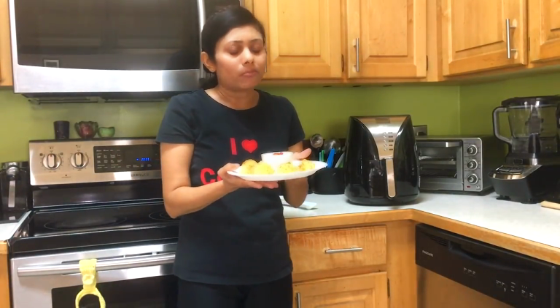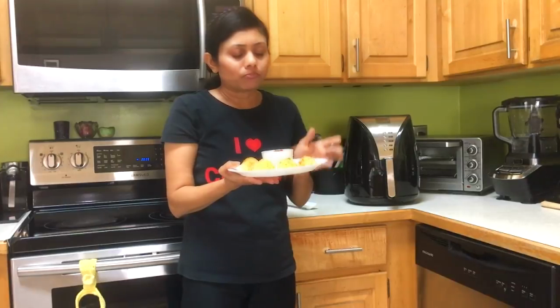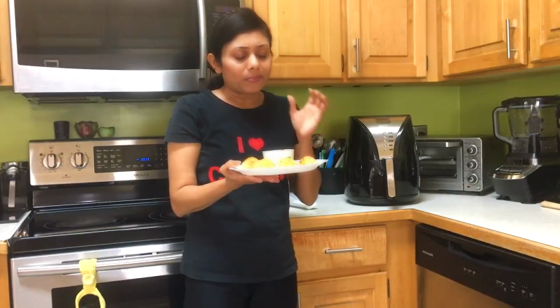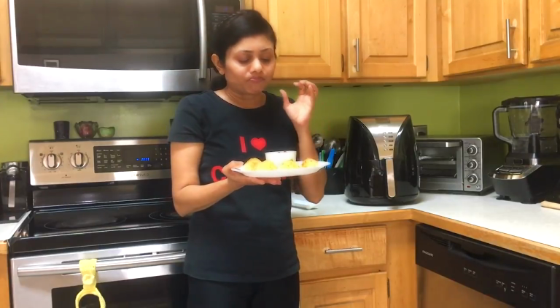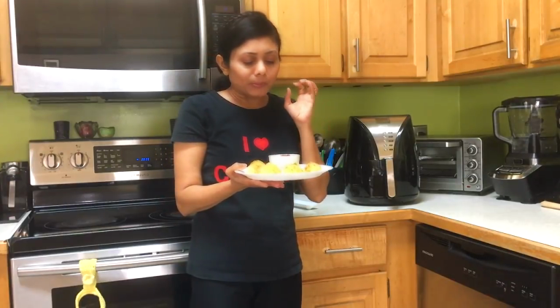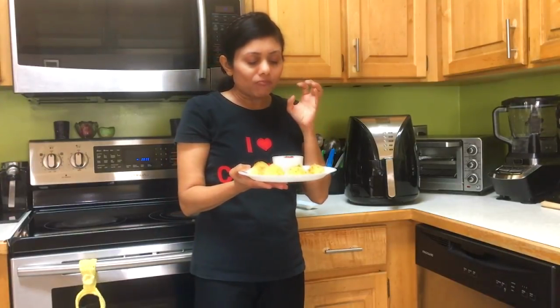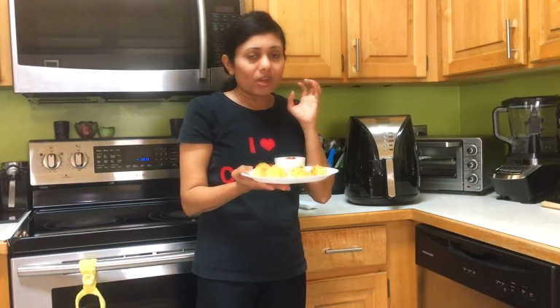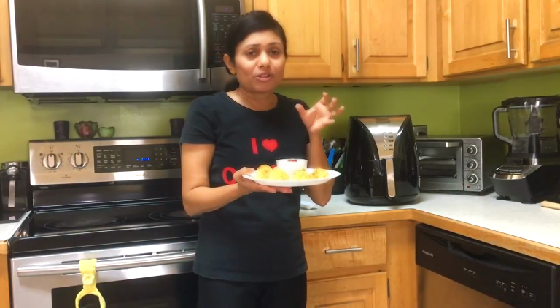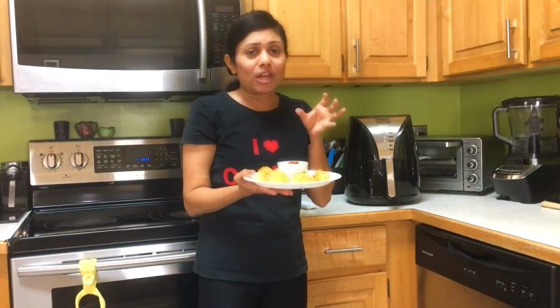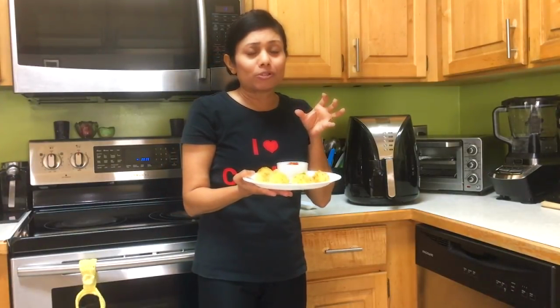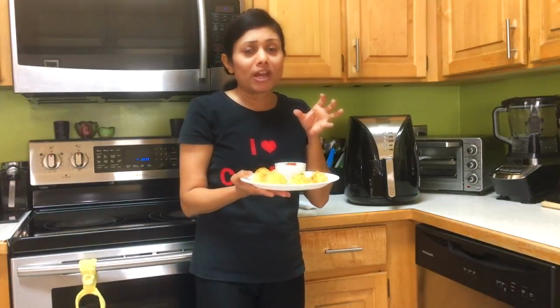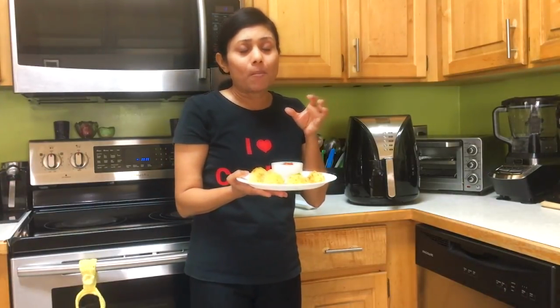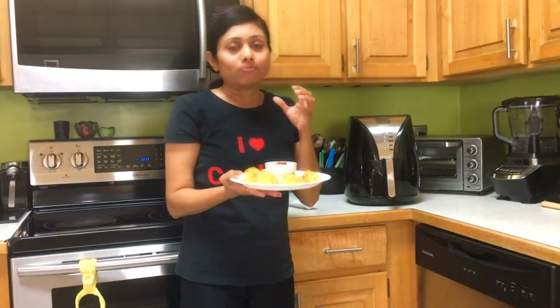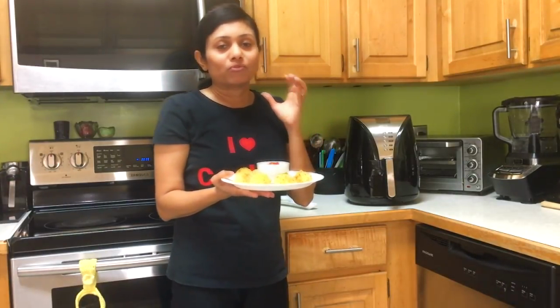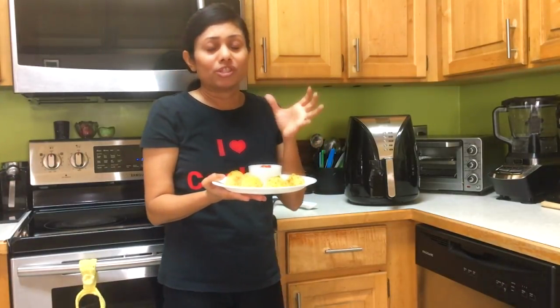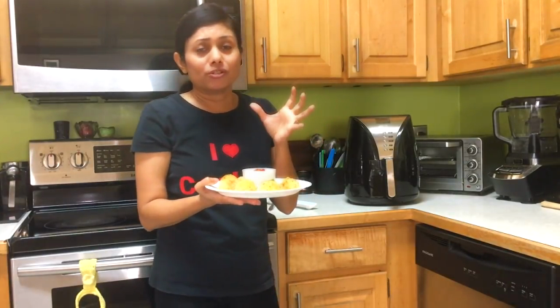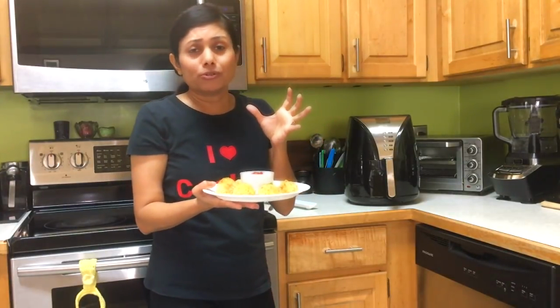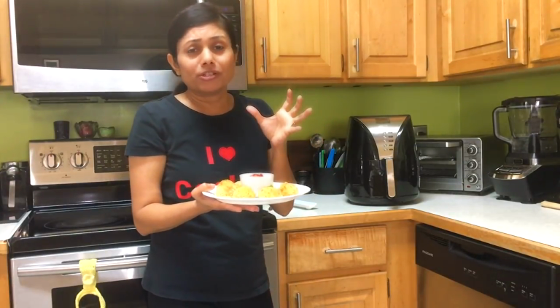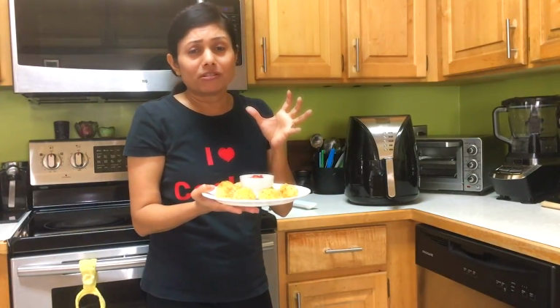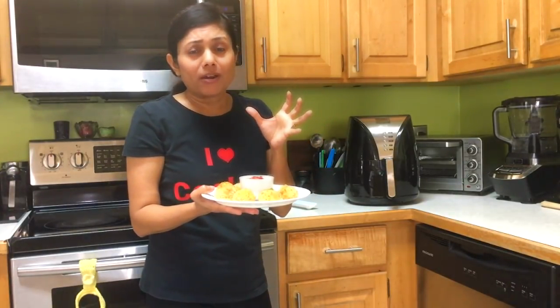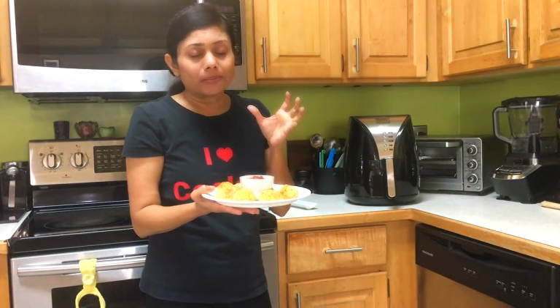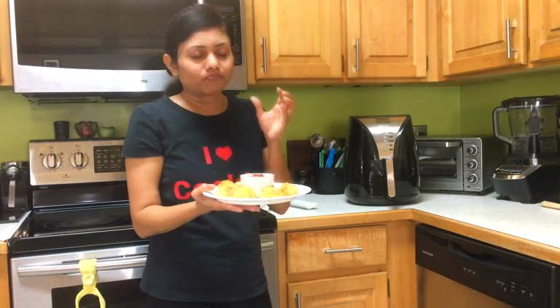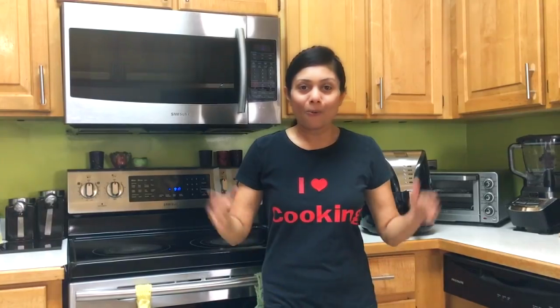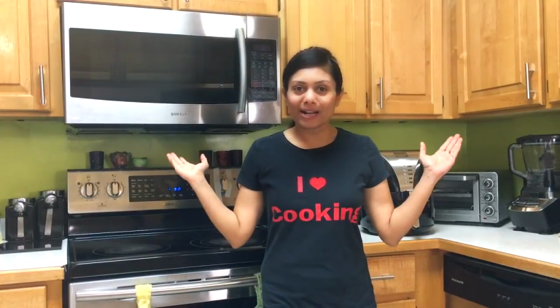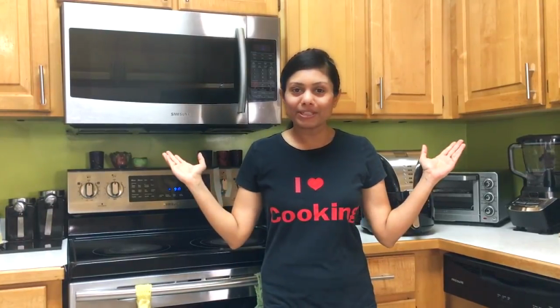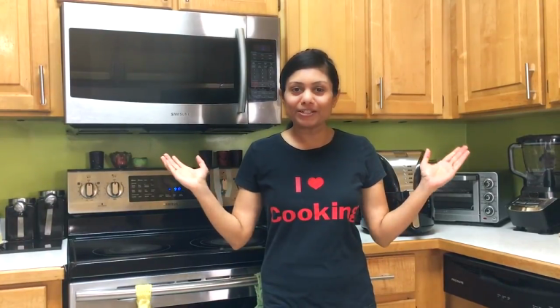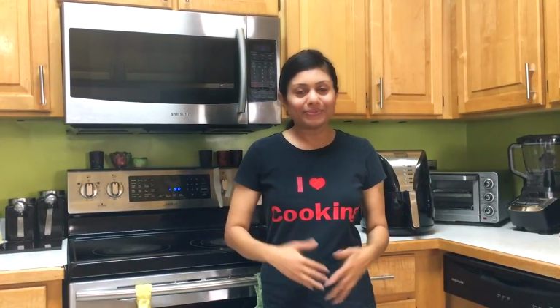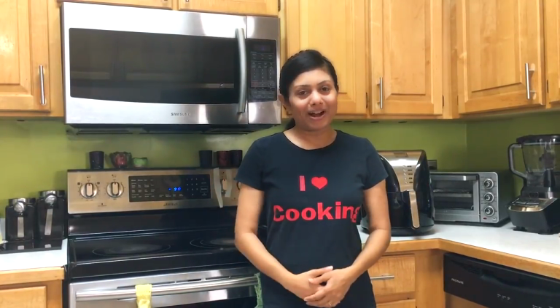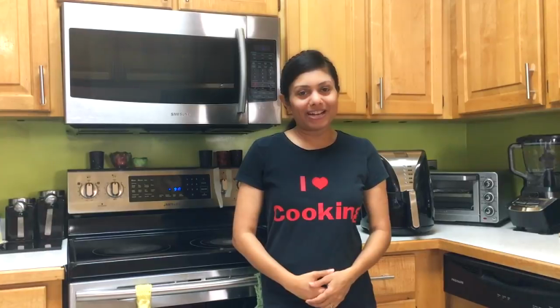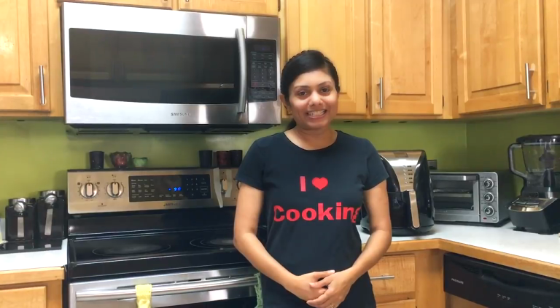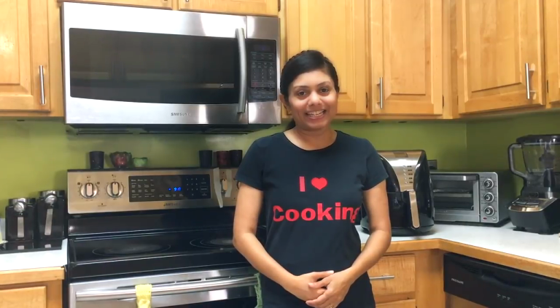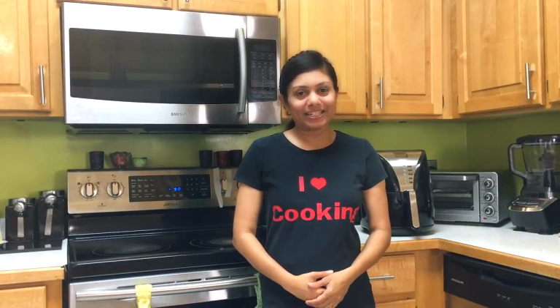Crunchy outside, cheesy gooey inside. Welcome to Vaona's kitchen!